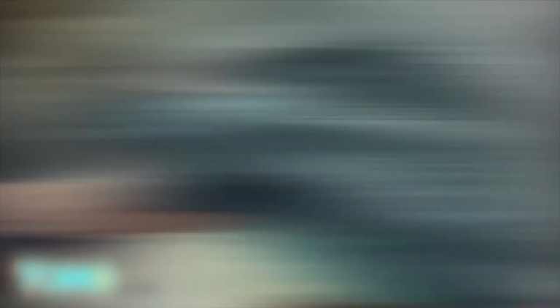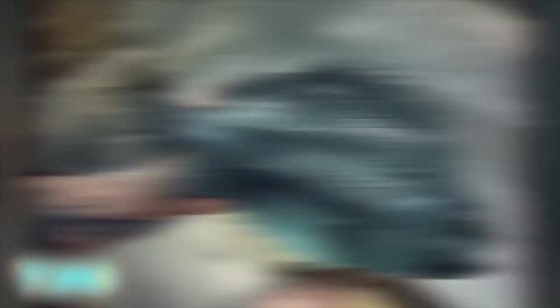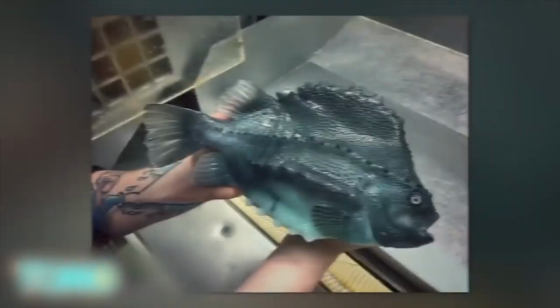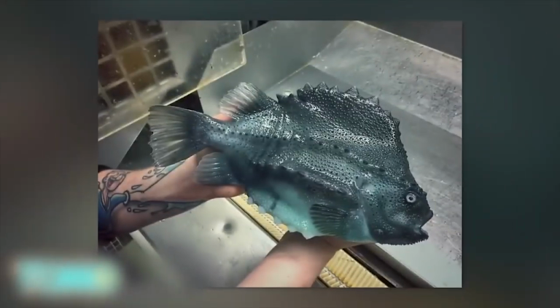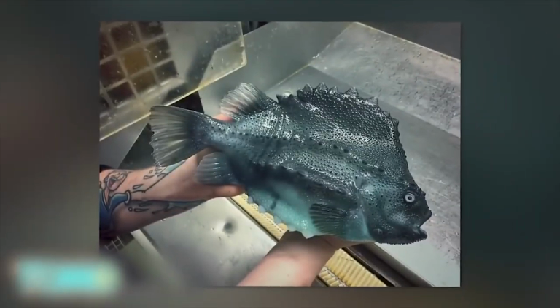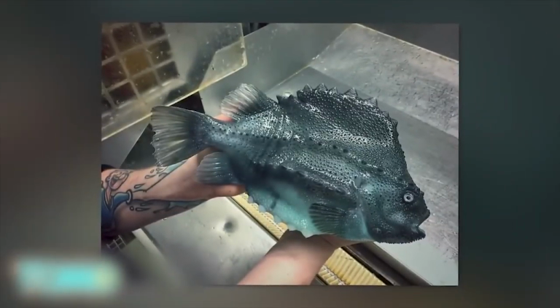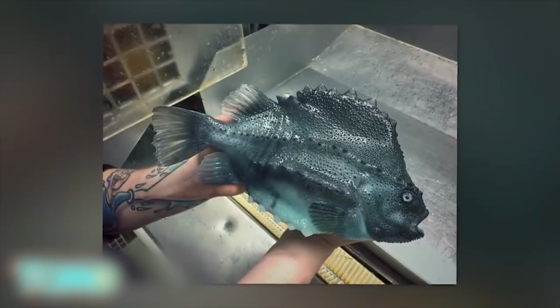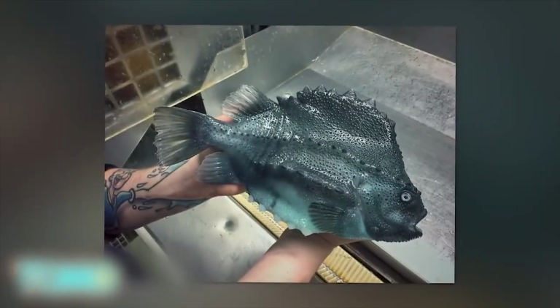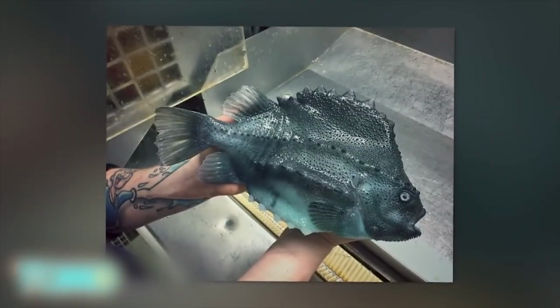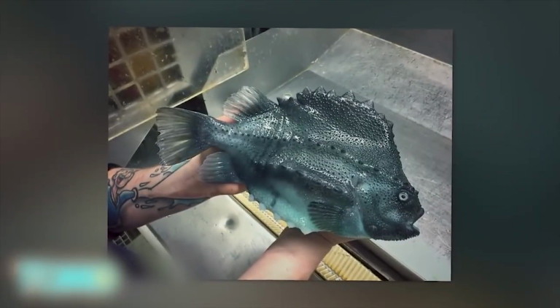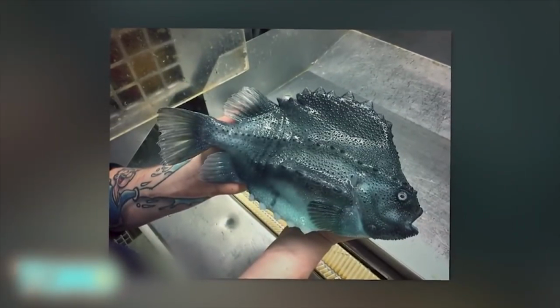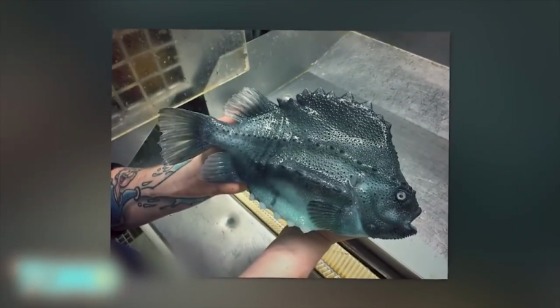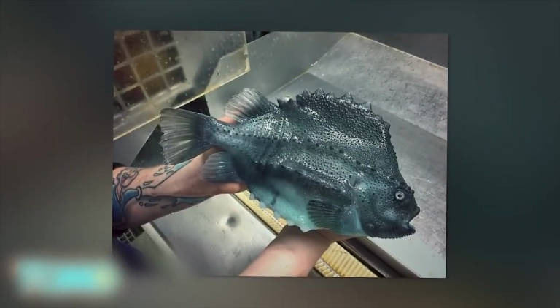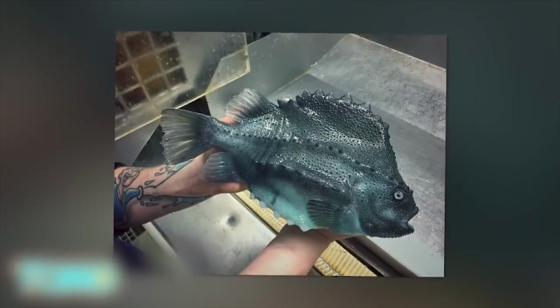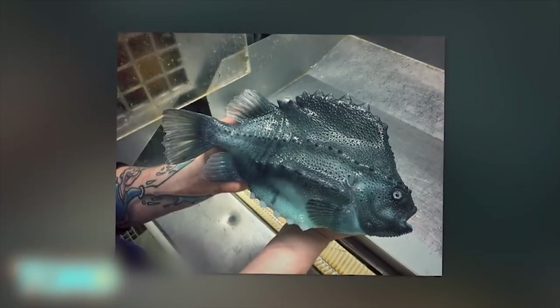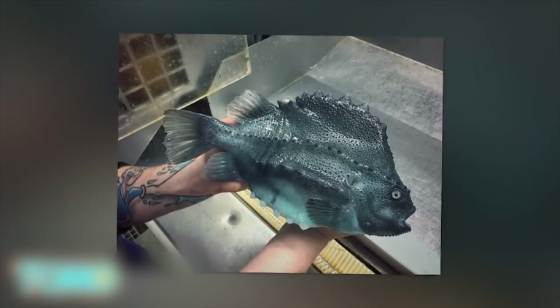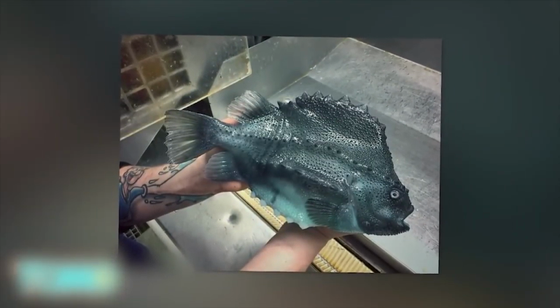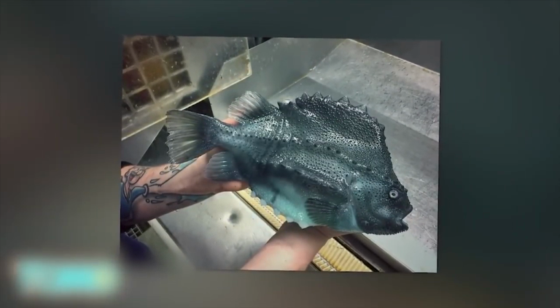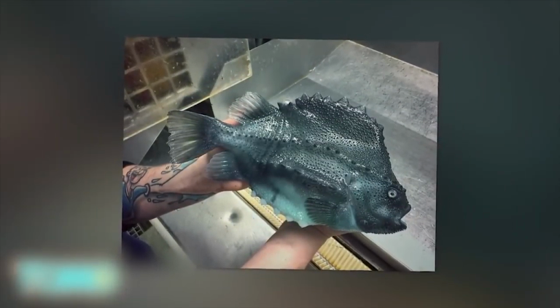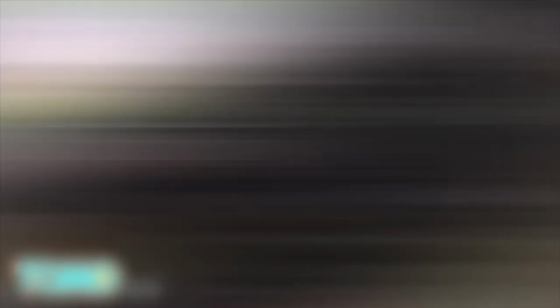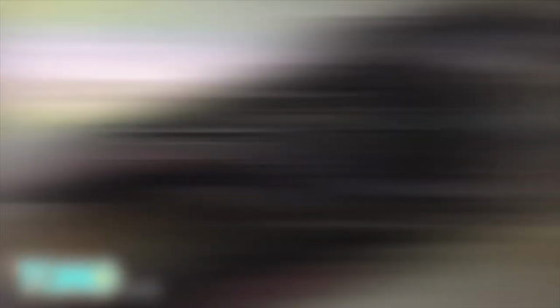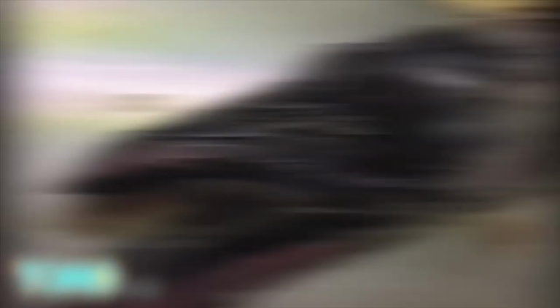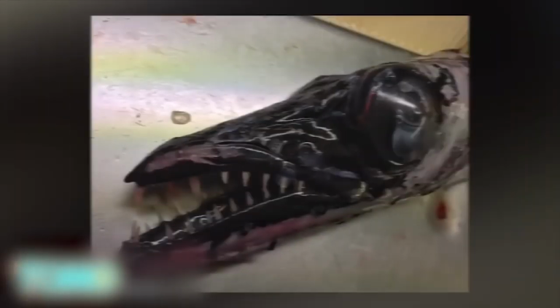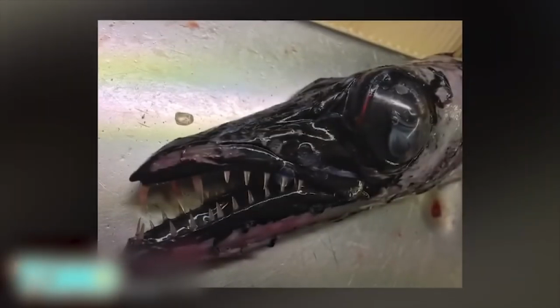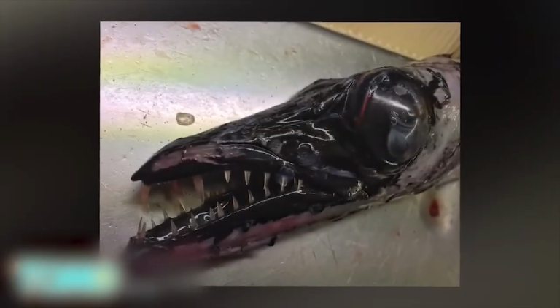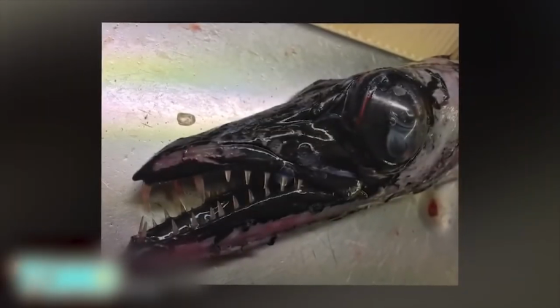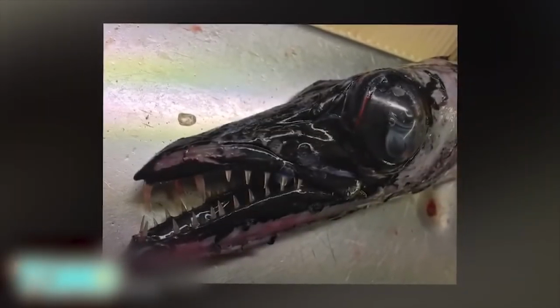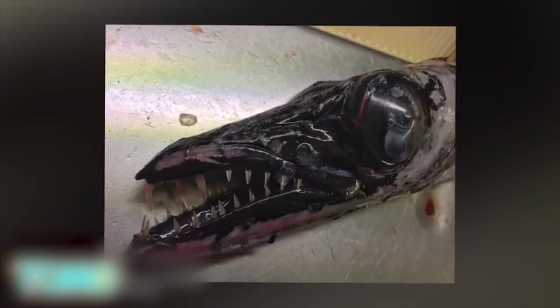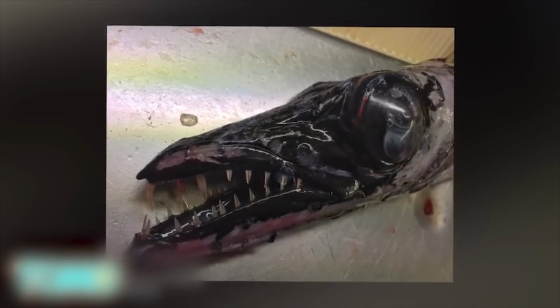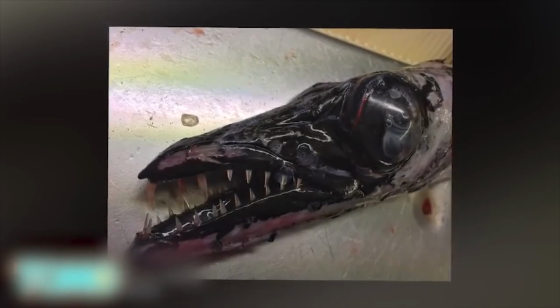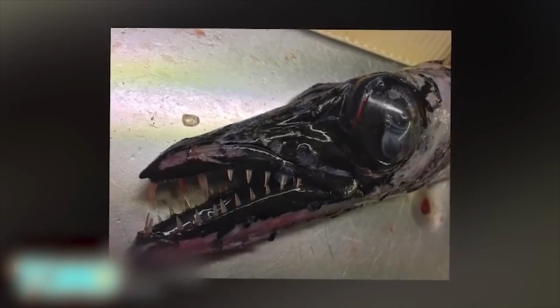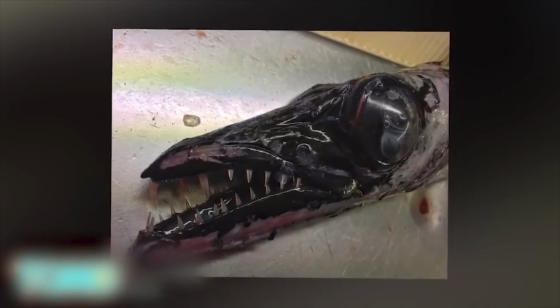His Twitter account, where you can find these and other incredible images, now has a healthy 83,000 followers.